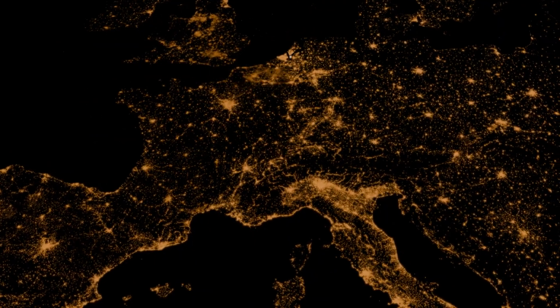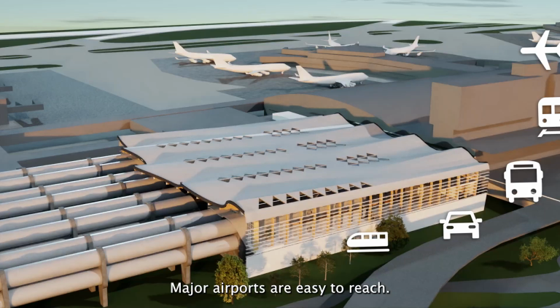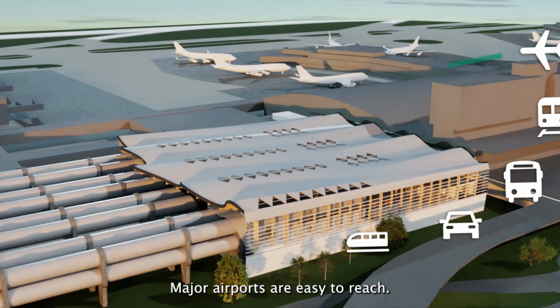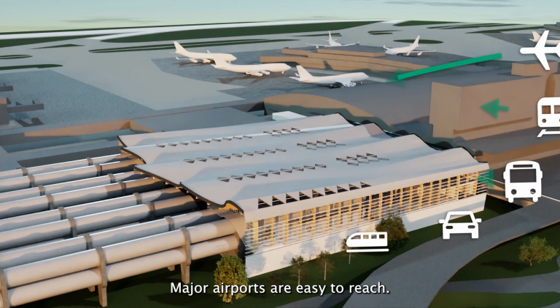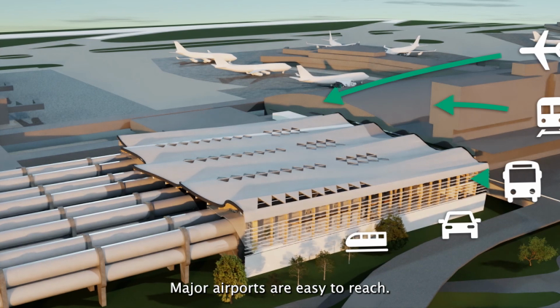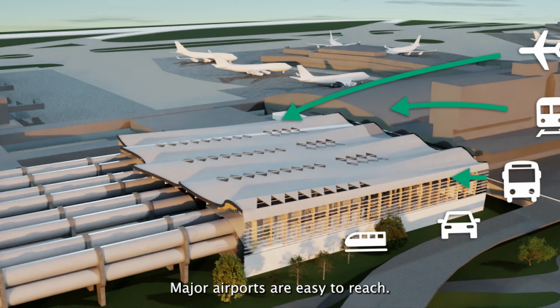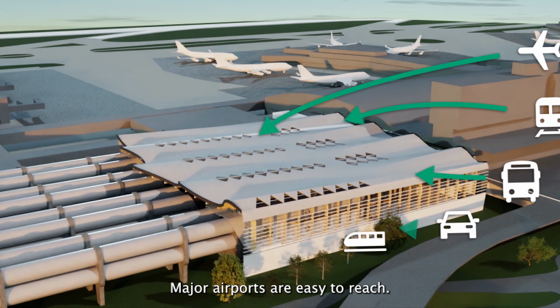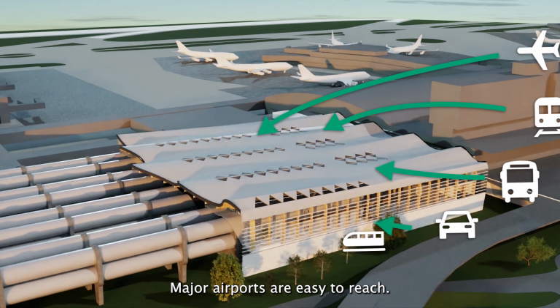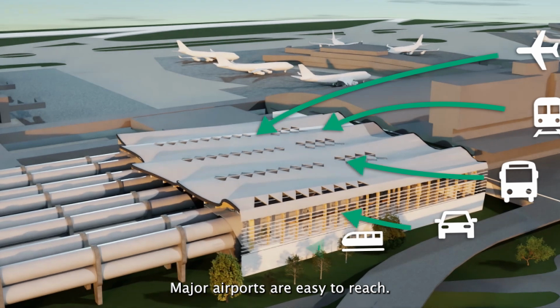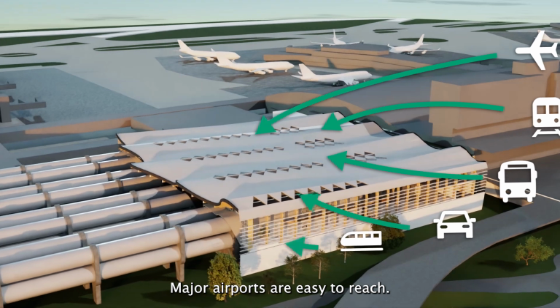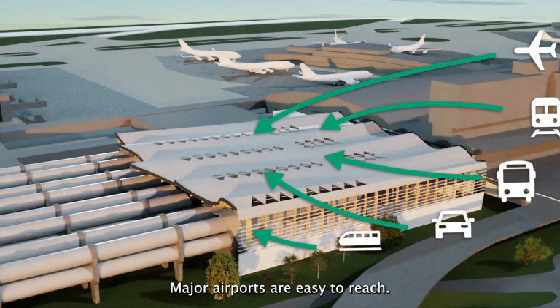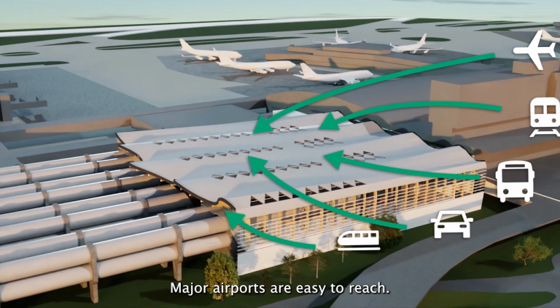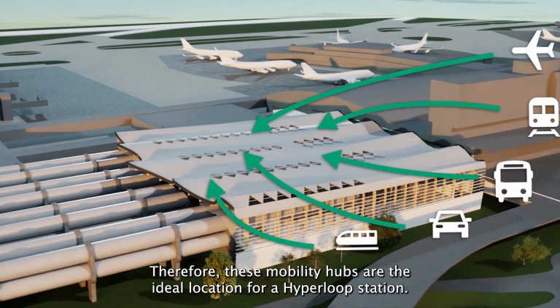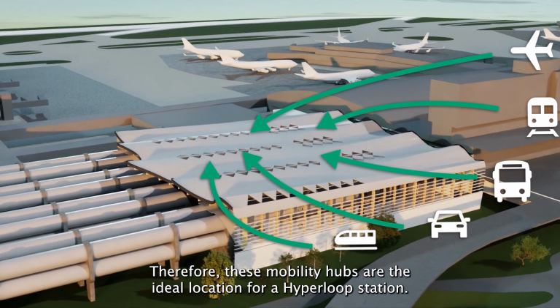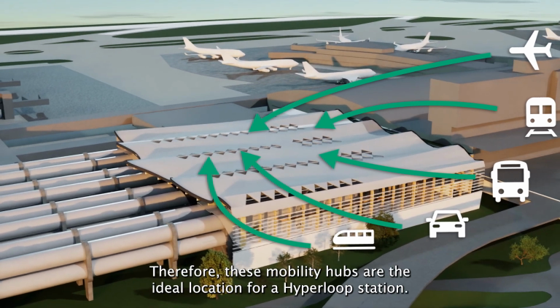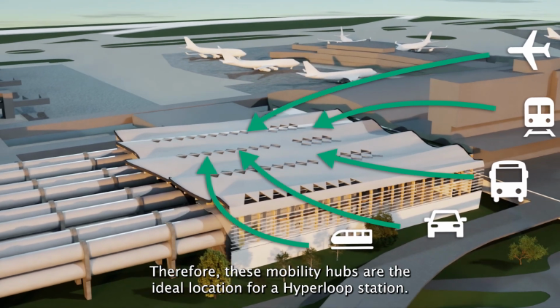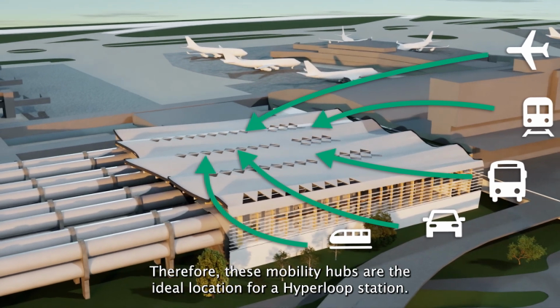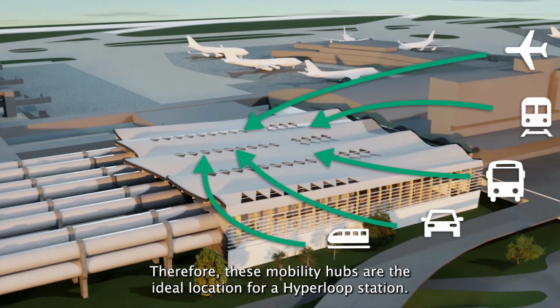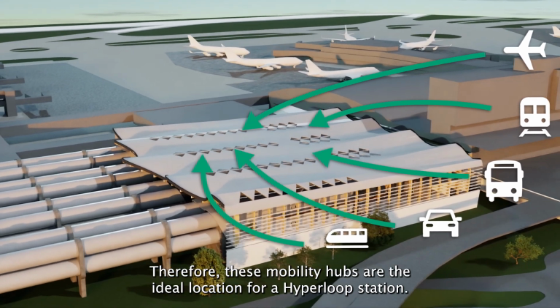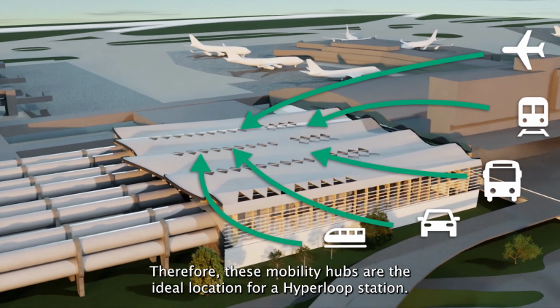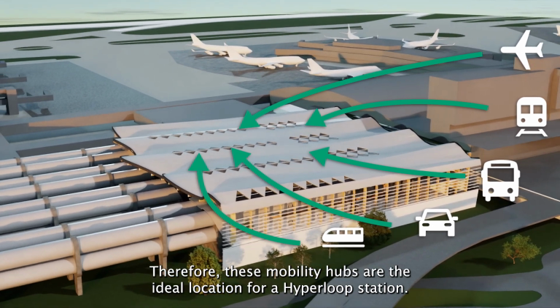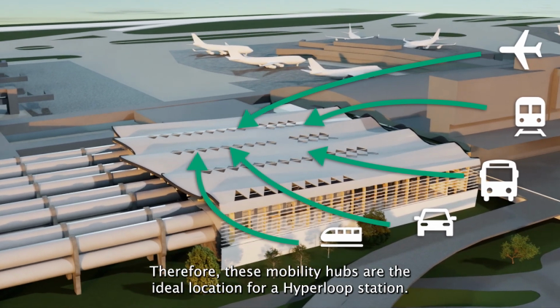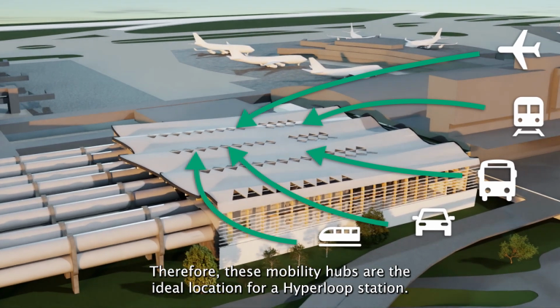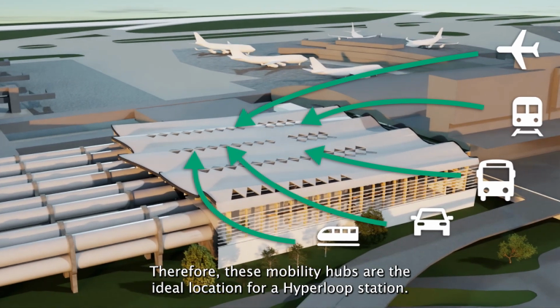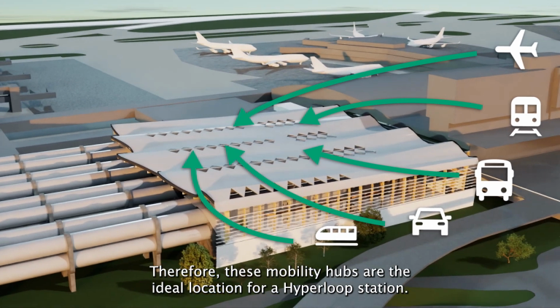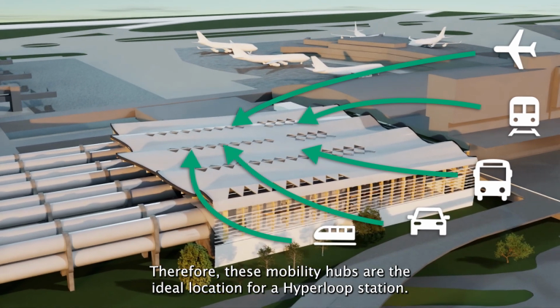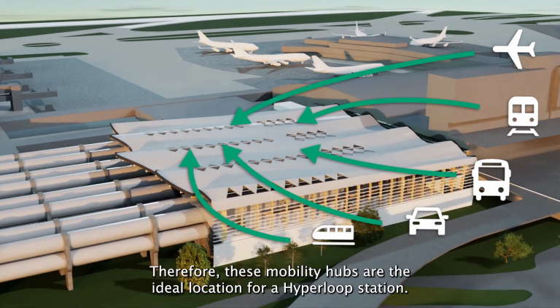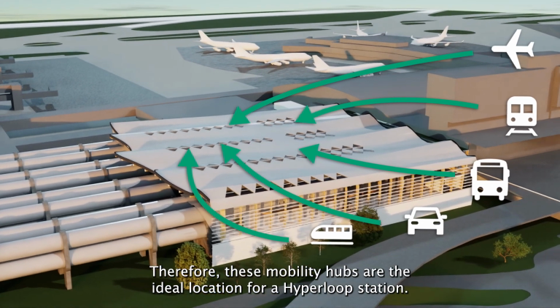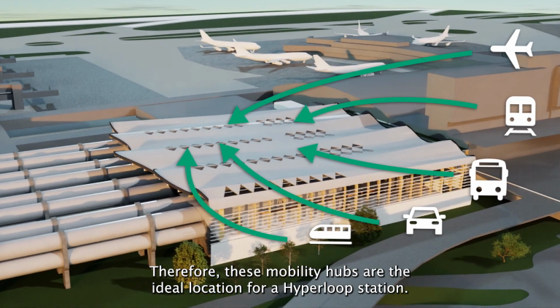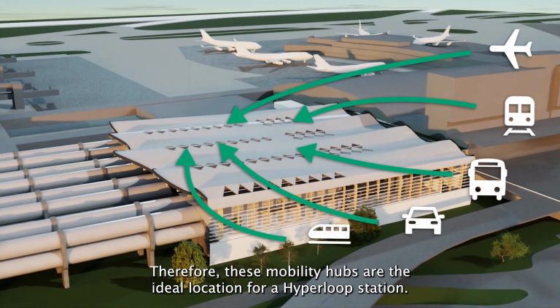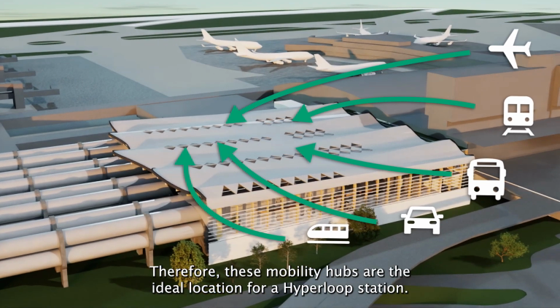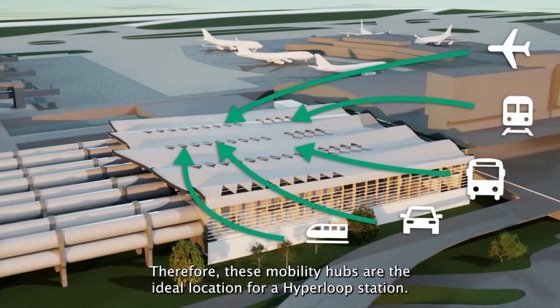Major airports are easy to reach. Therefore, these mobility hubs are the ideal location for a Hyperloop station.